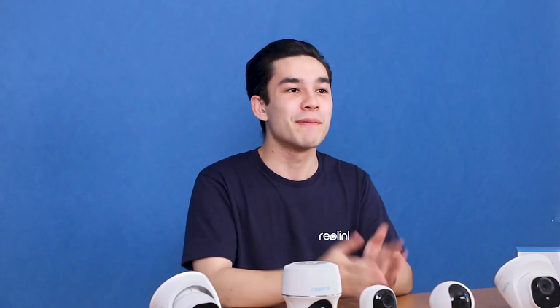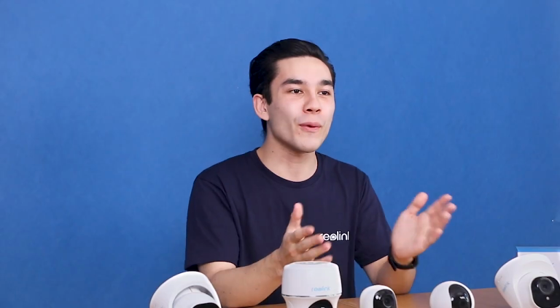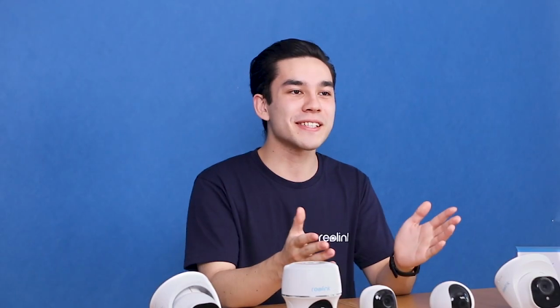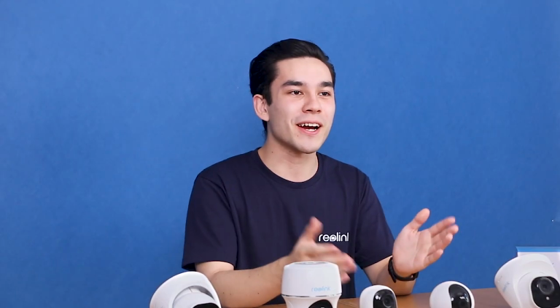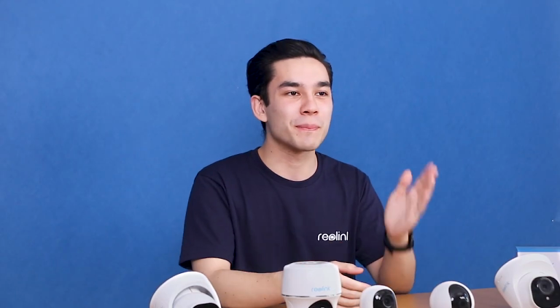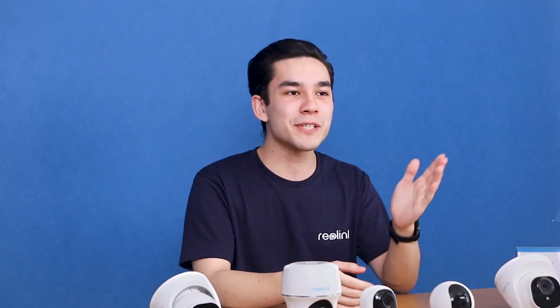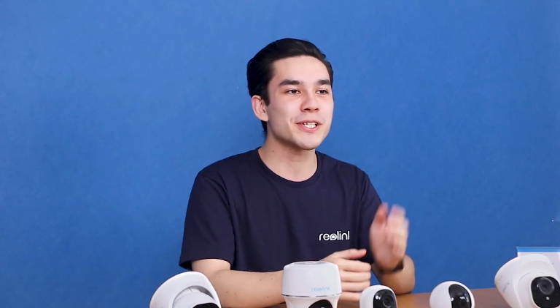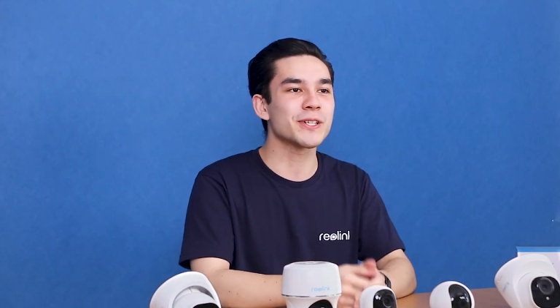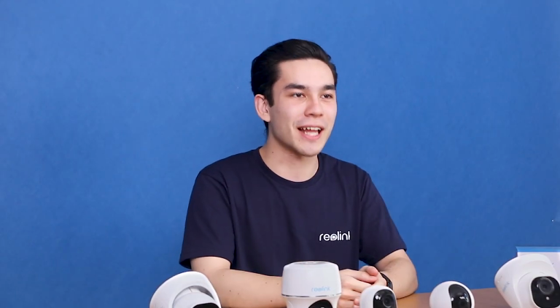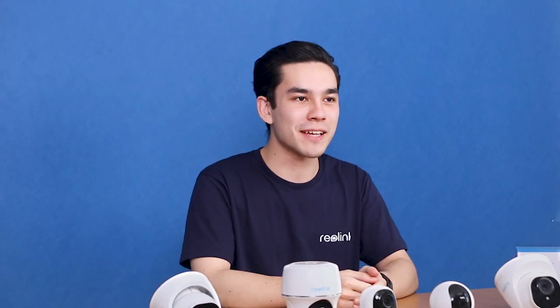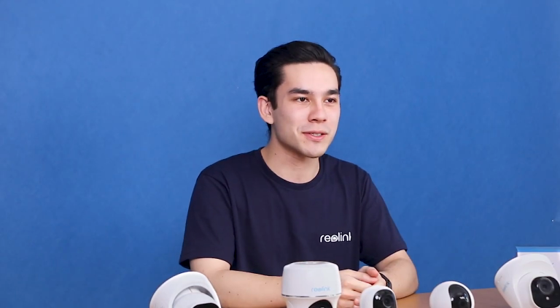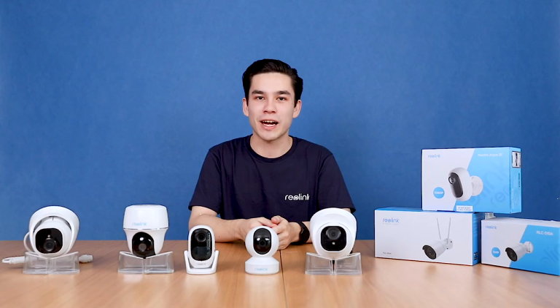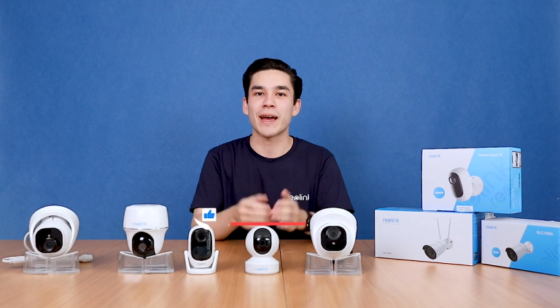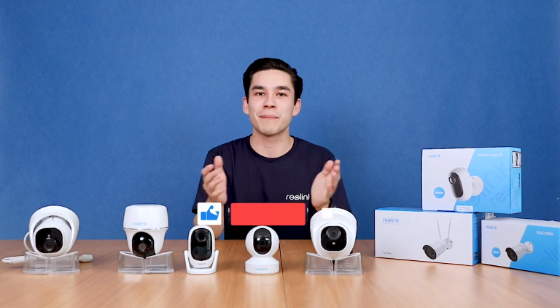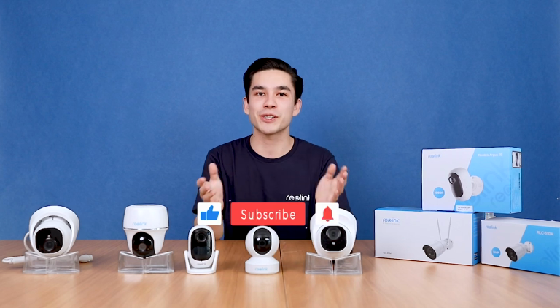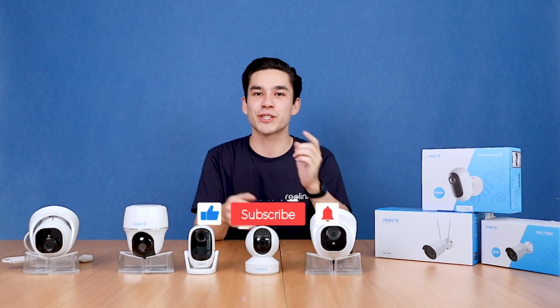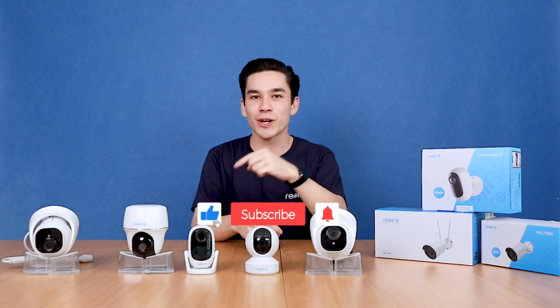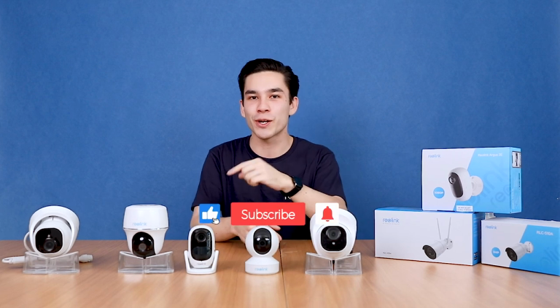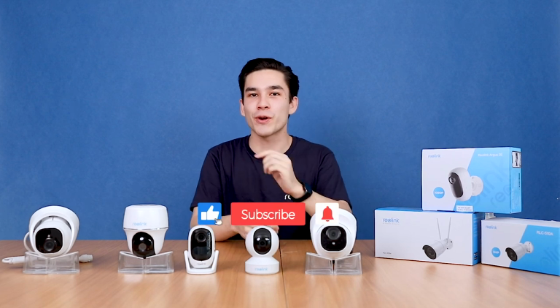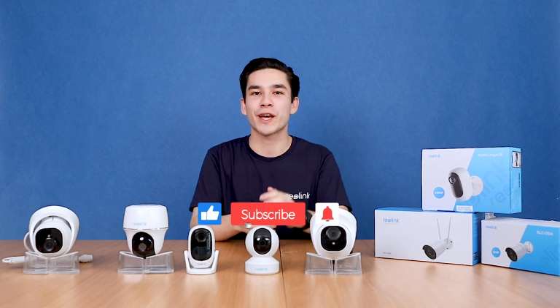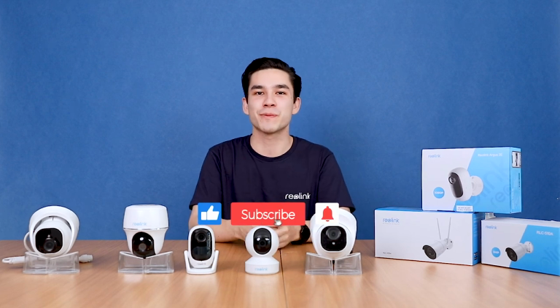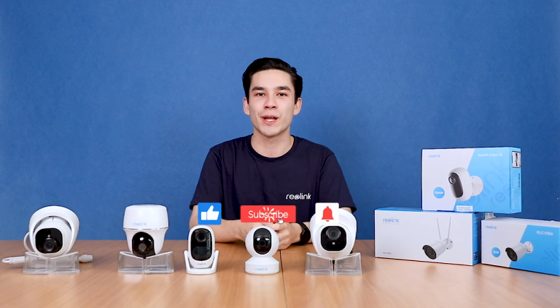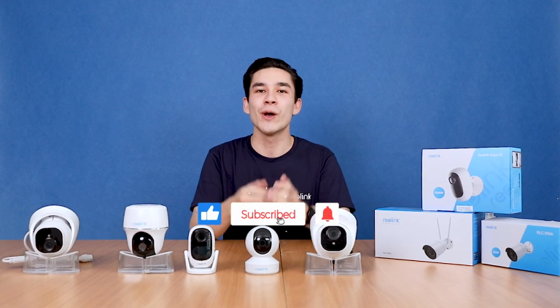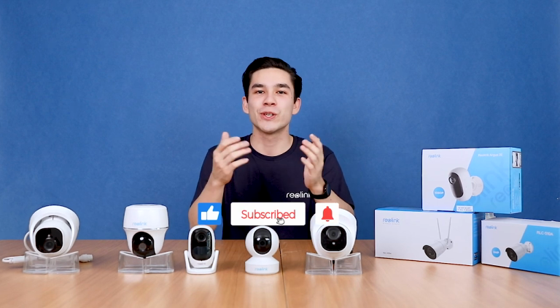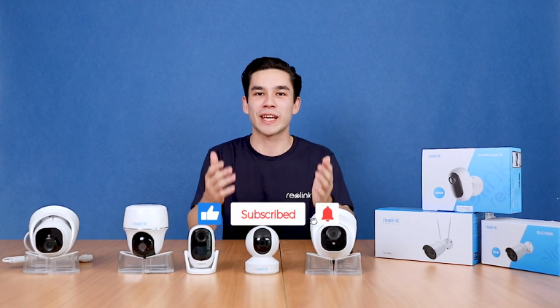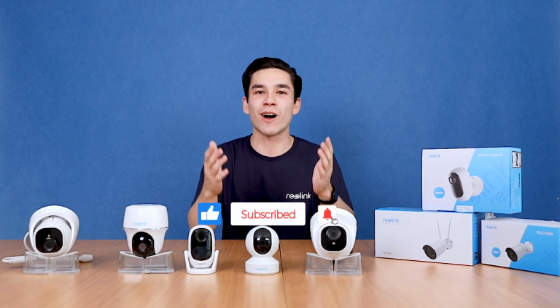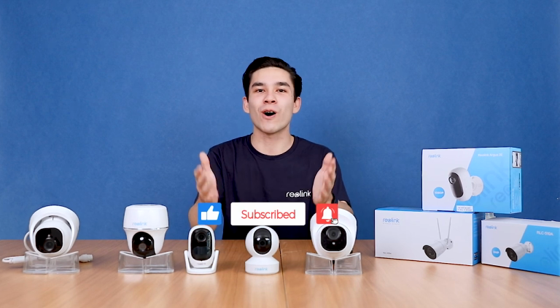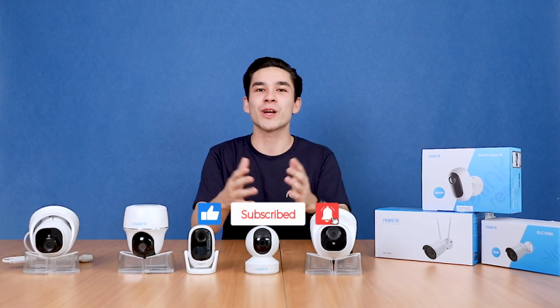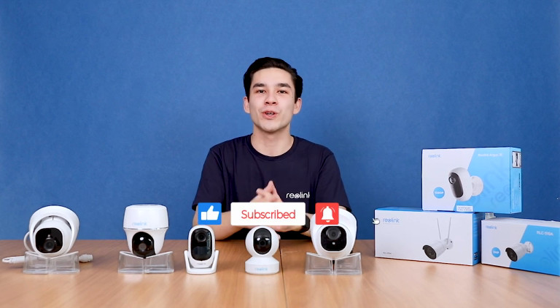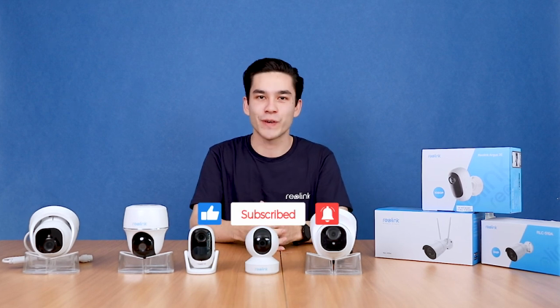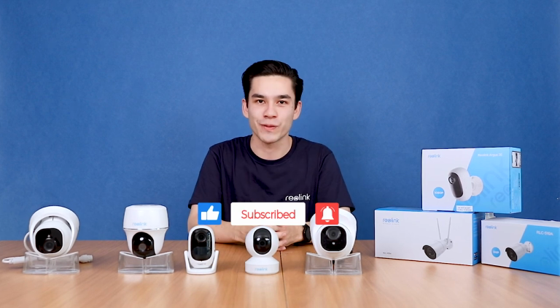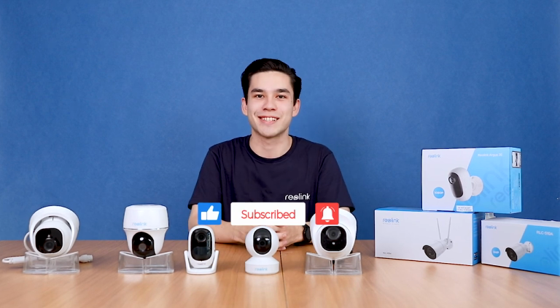Before we get started, please make sure to like and subscribe, and turn on notifications below to get all our new video releases.